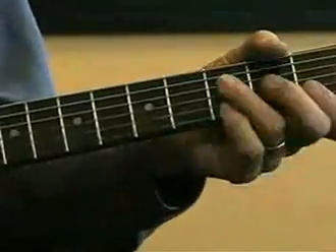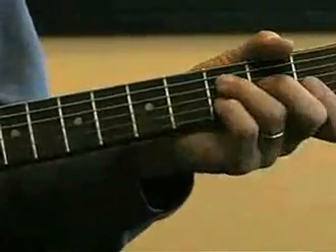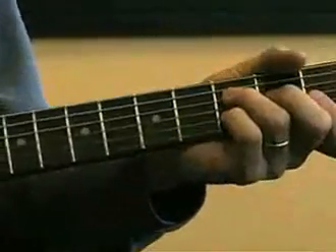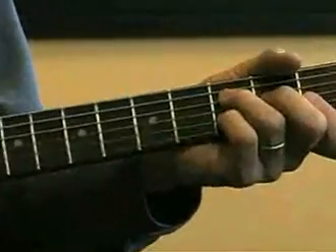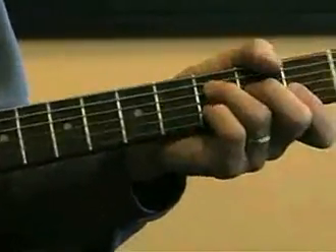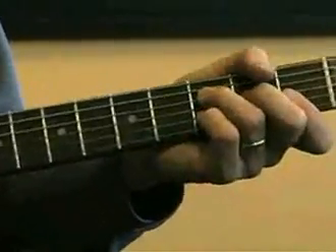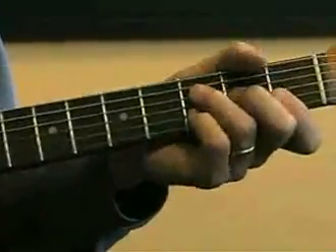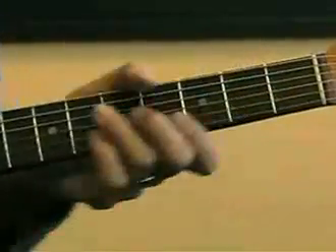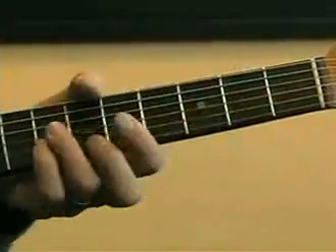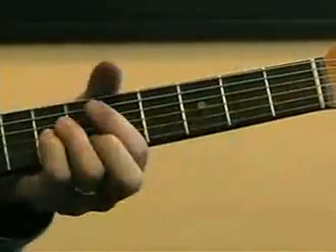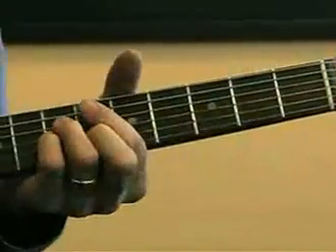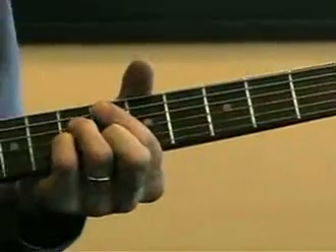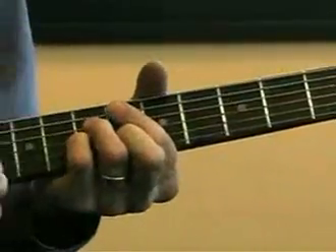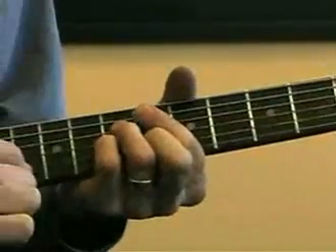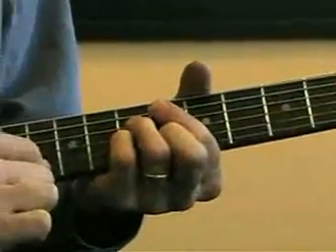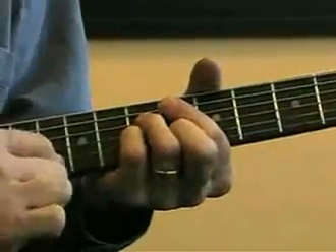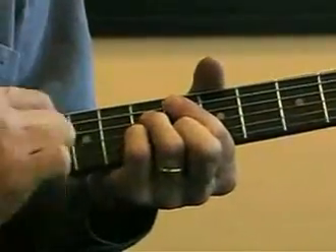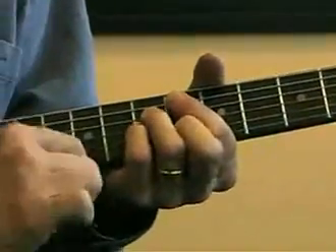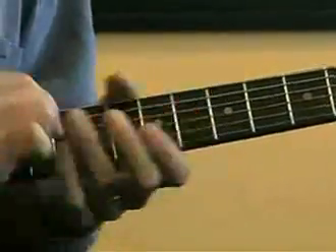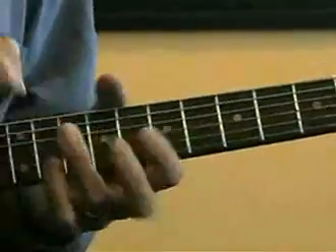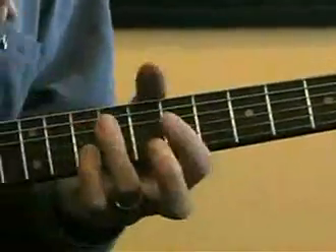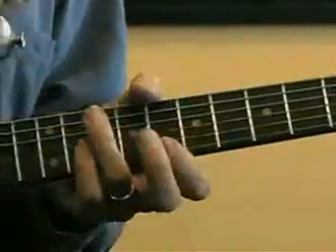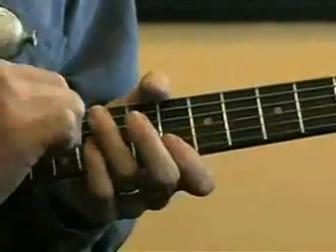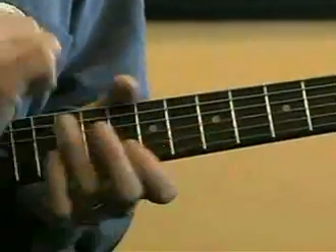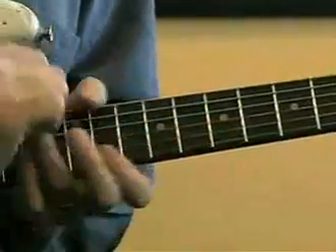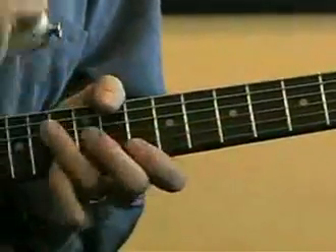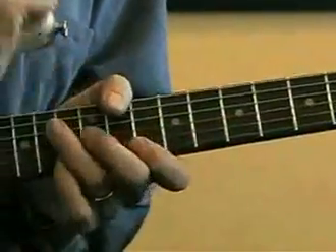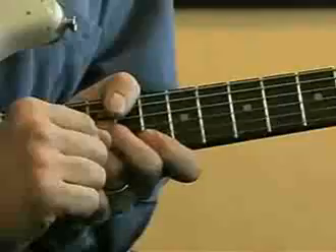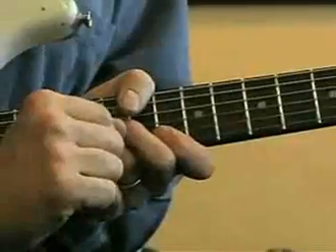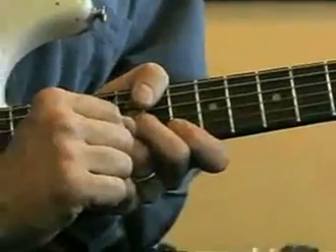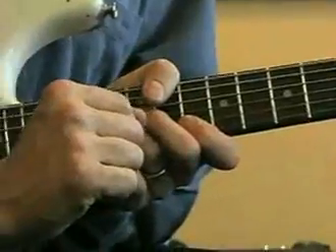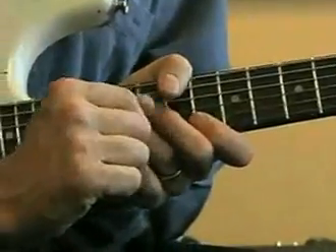If you want to play low, you've got these. You want to play in the mid, you've got these. You want to play a little higher, you've got some up here as well.